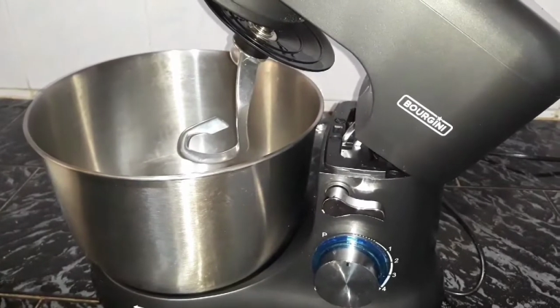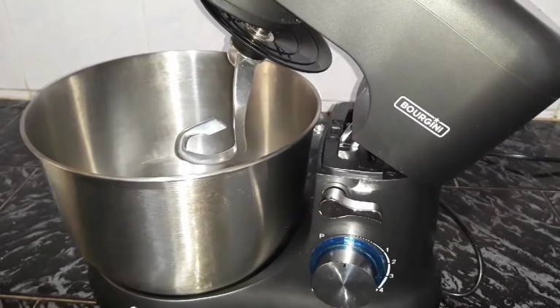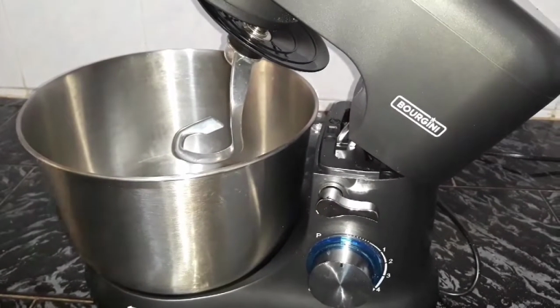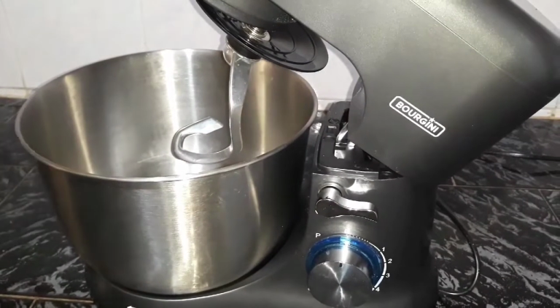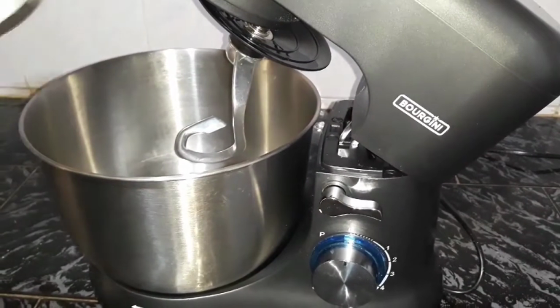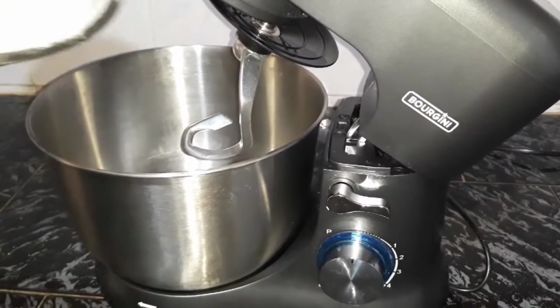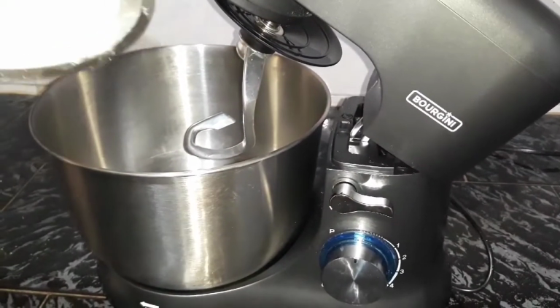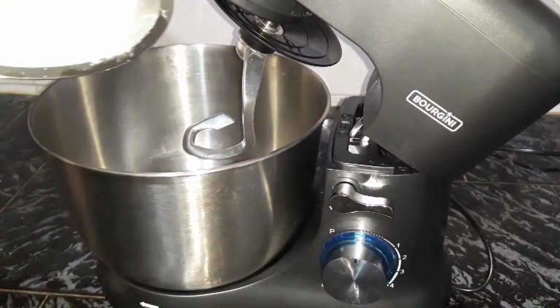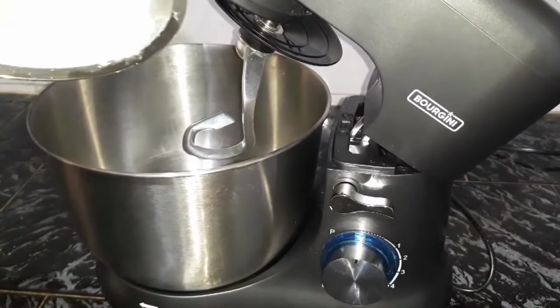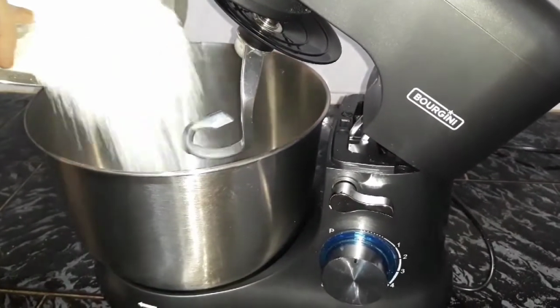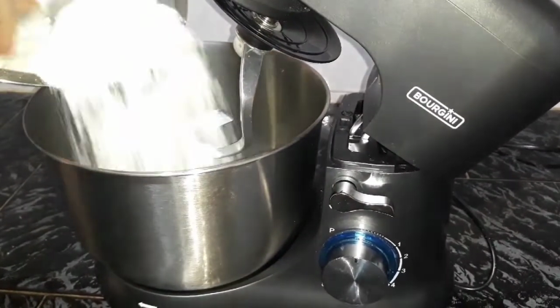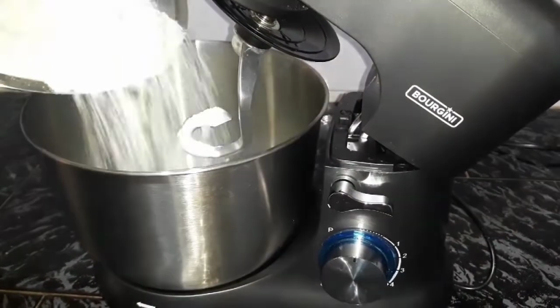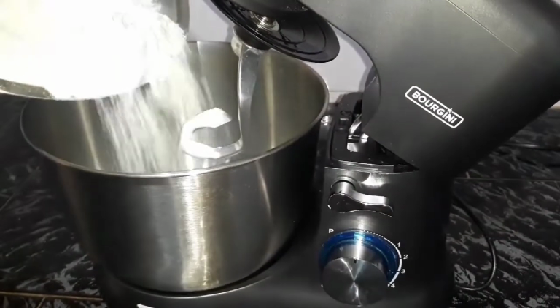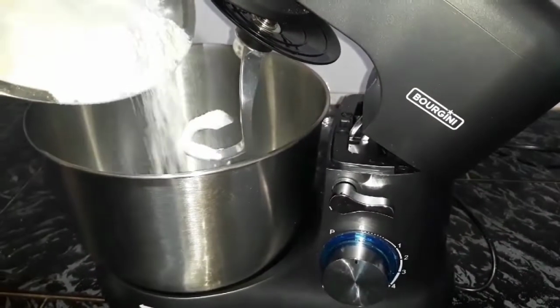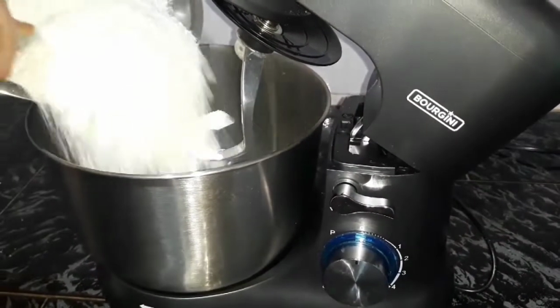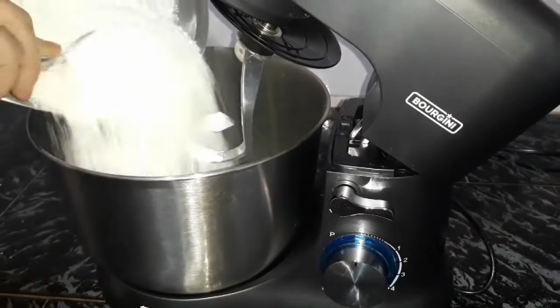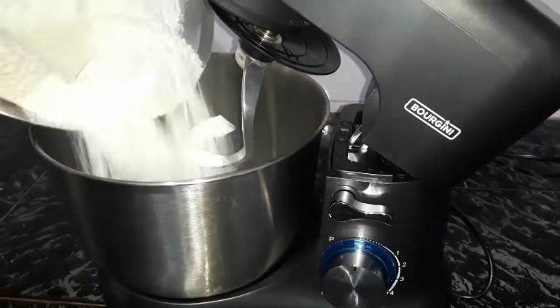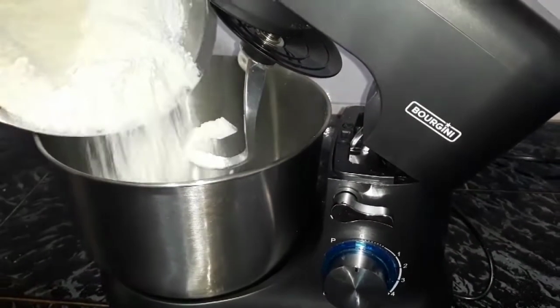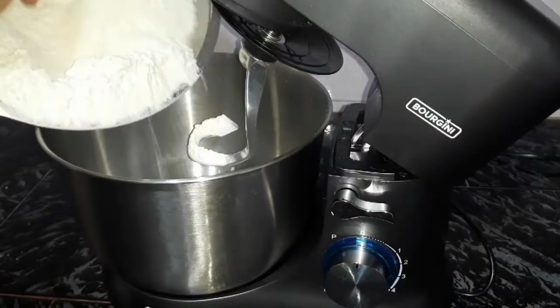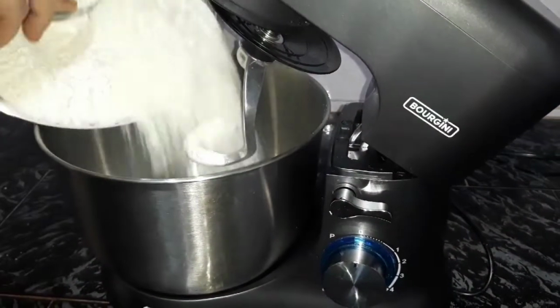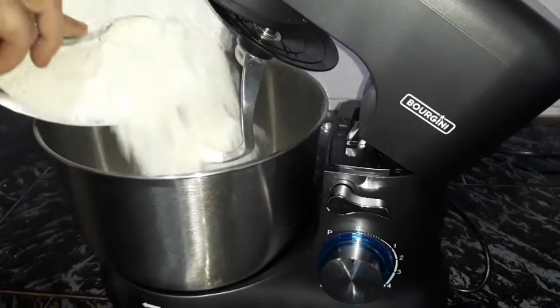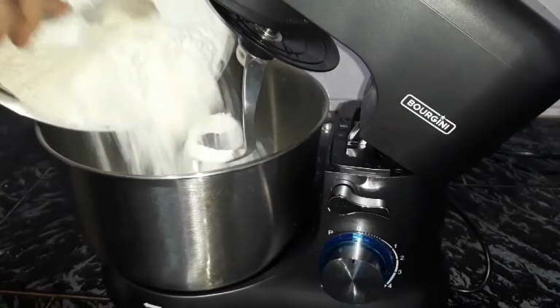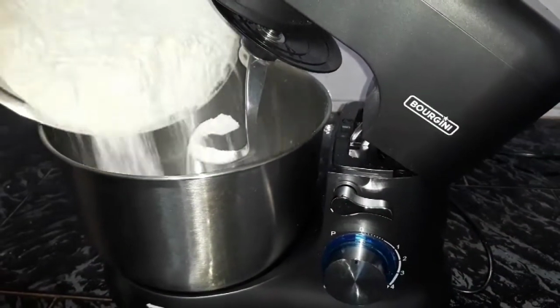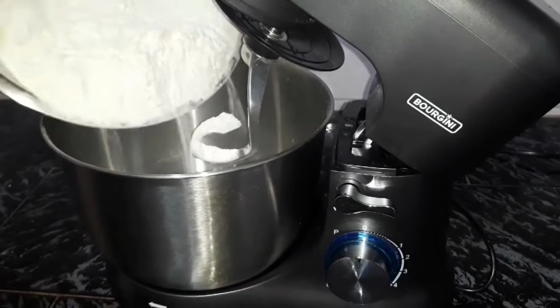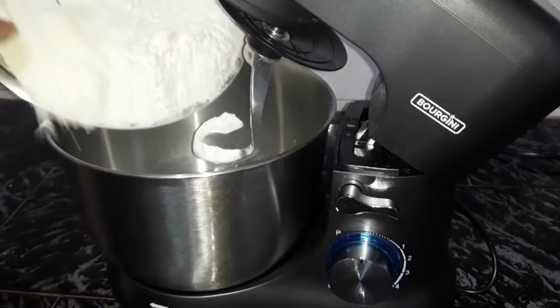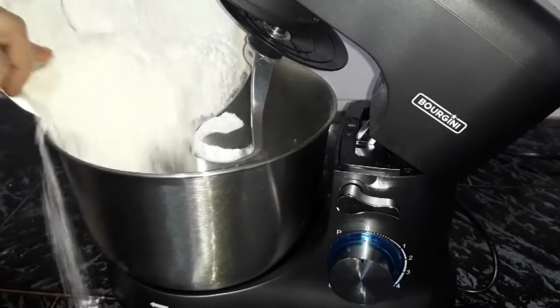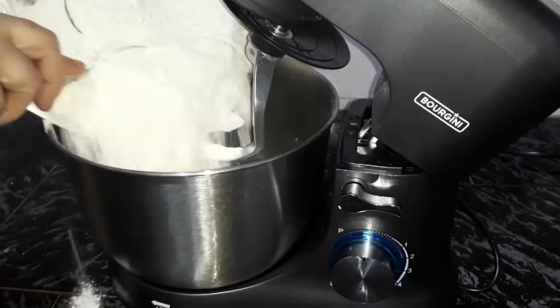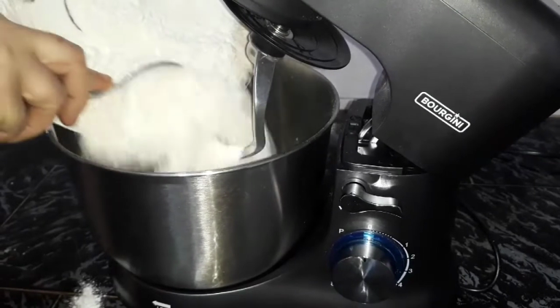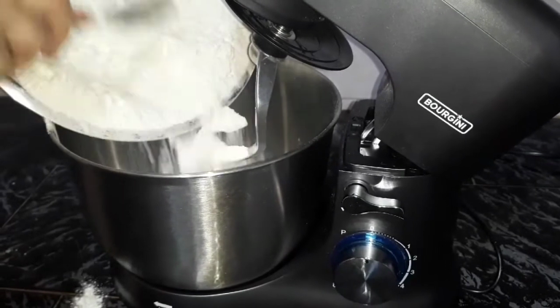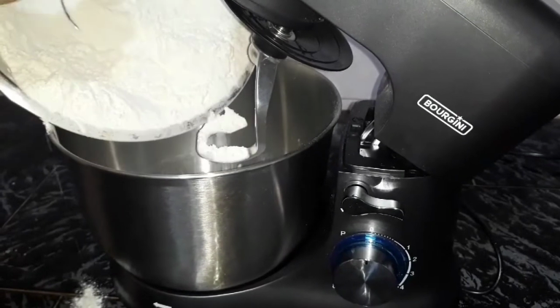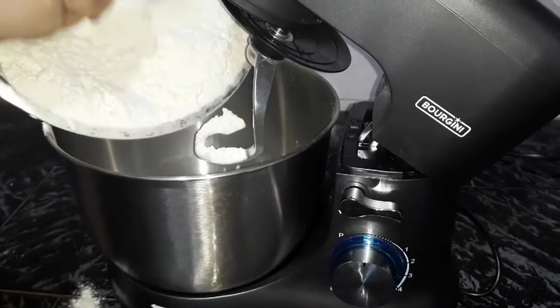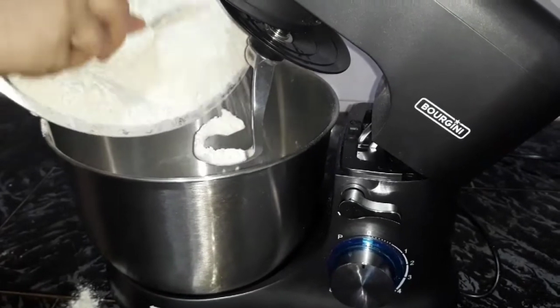We prepare the dough with 500 grams of flour.